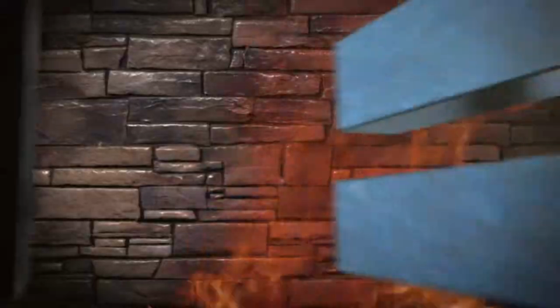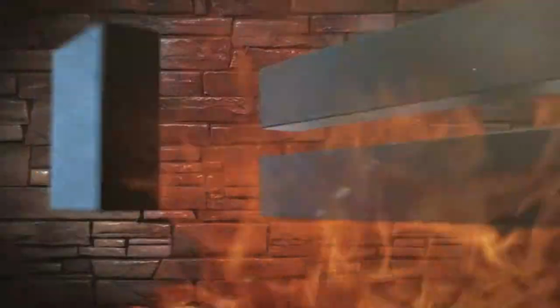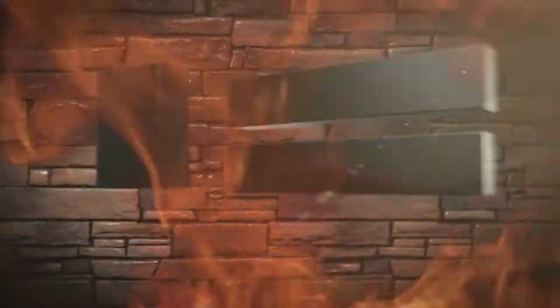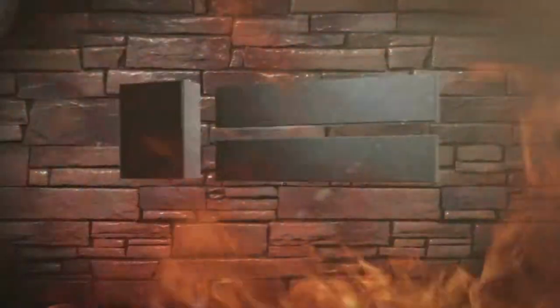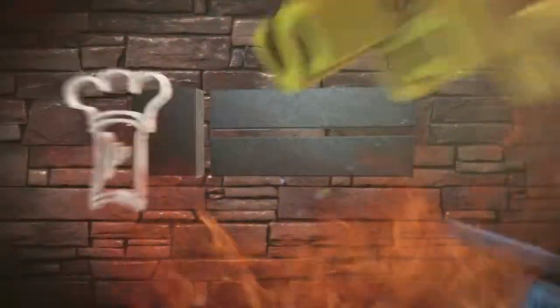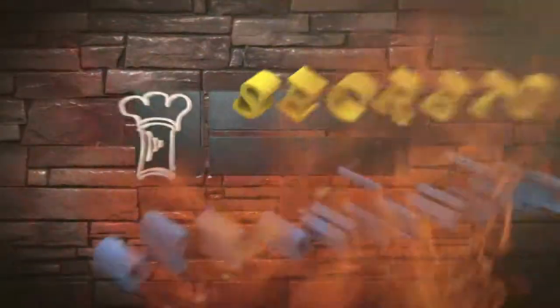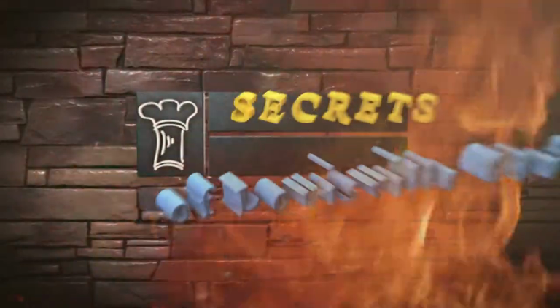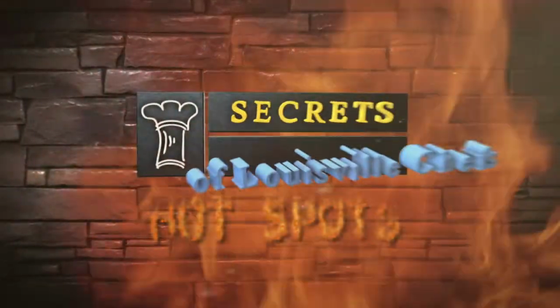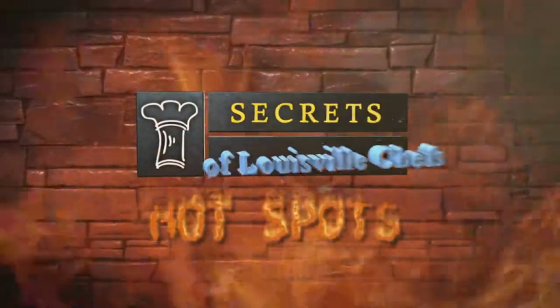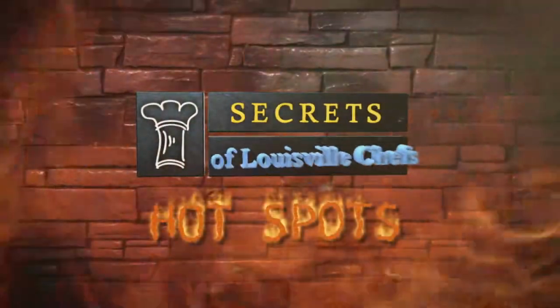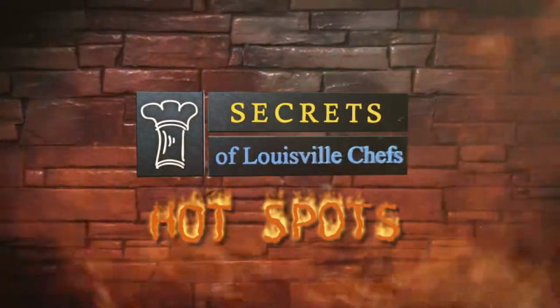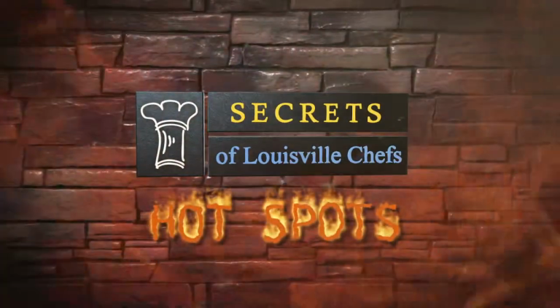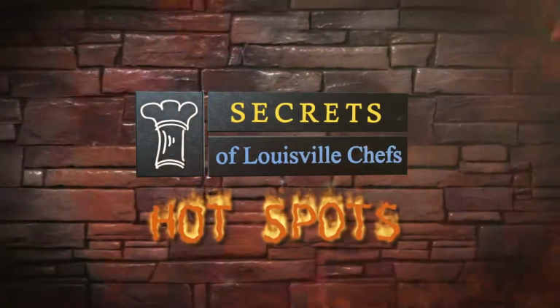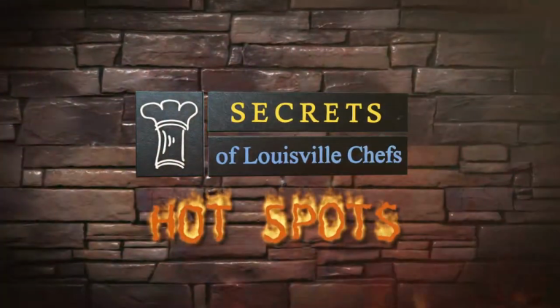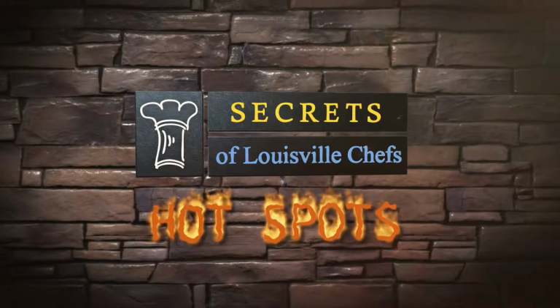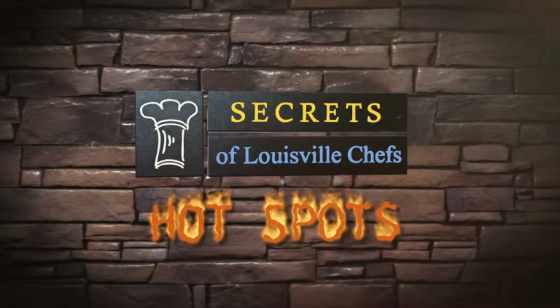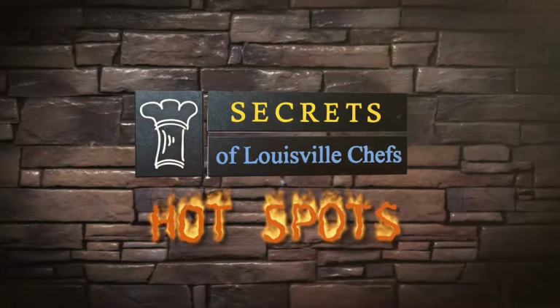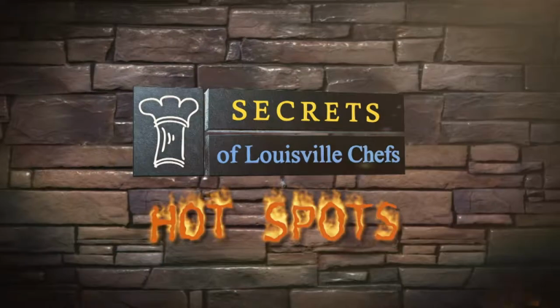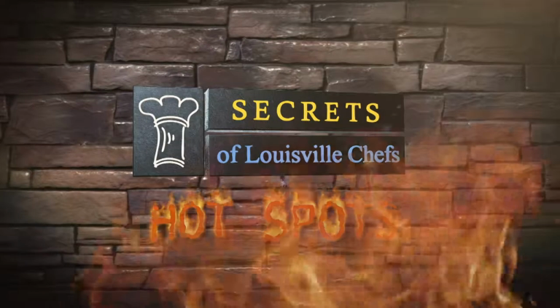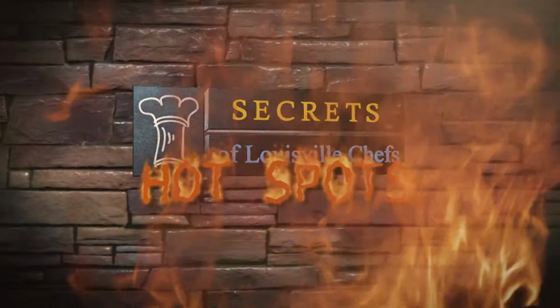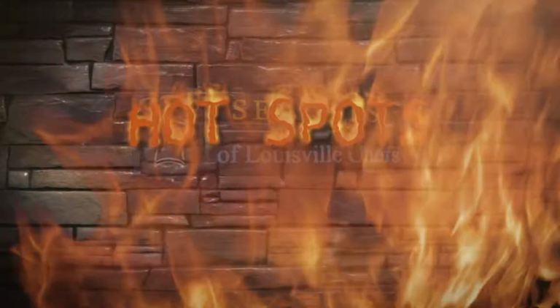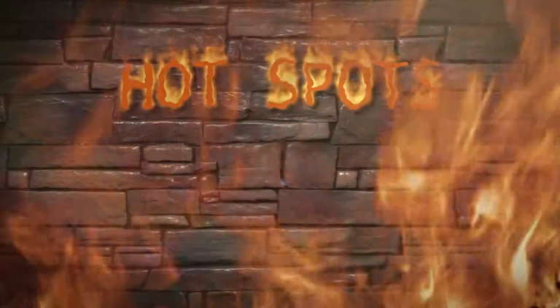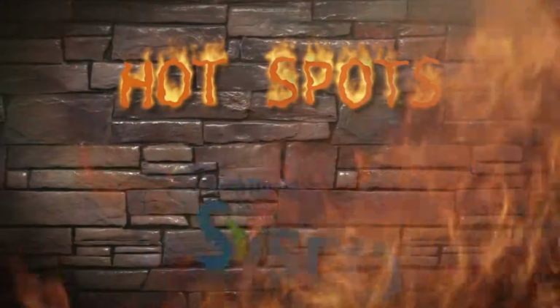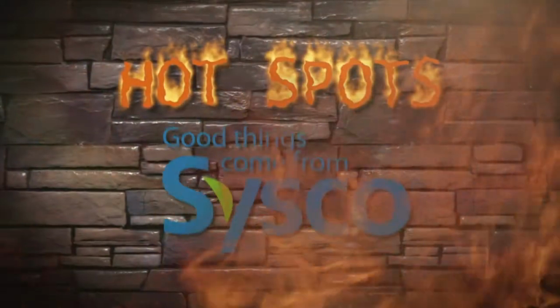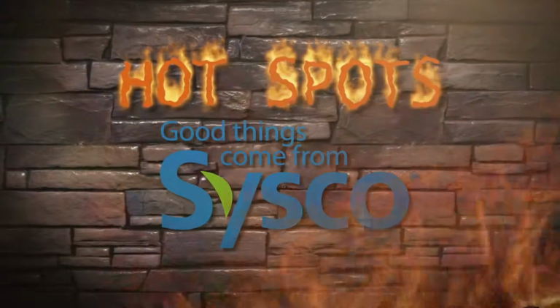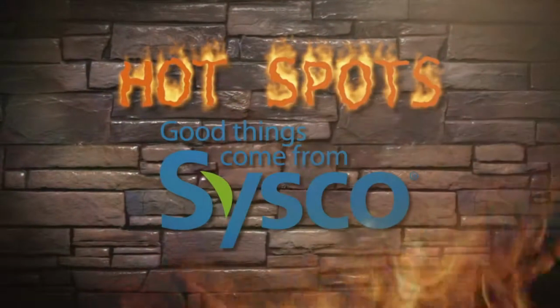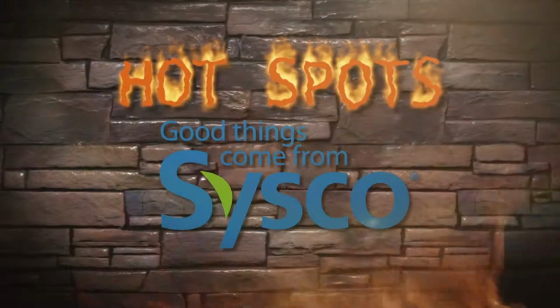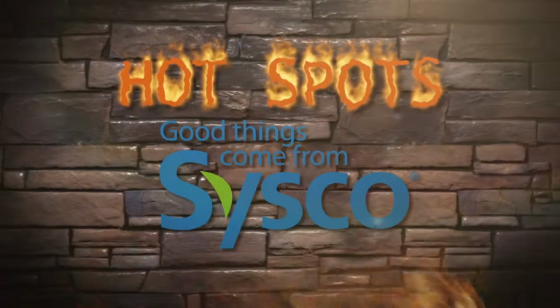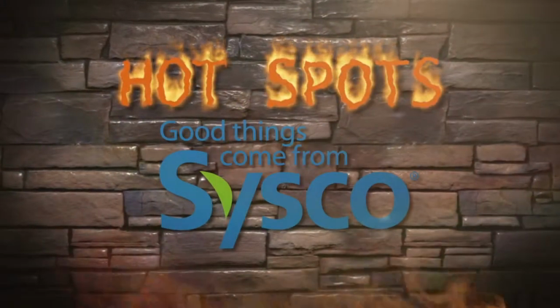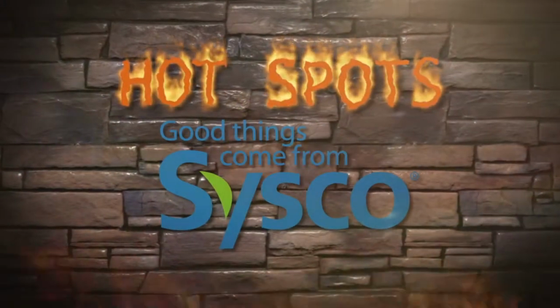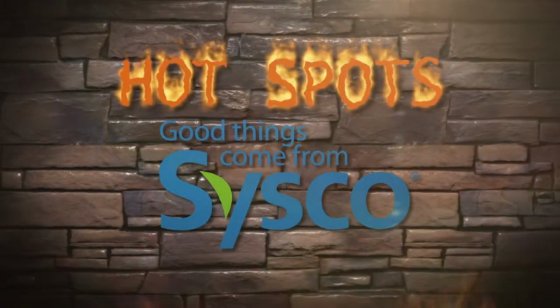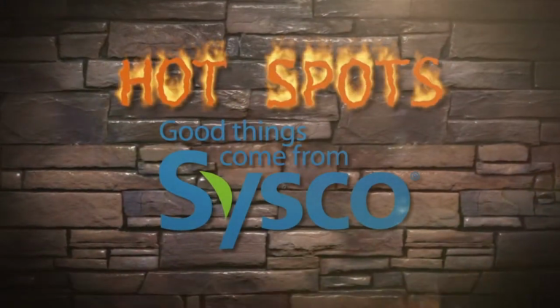Secrets of Louisville Chefs Hotspots is brought to you by Cisco Louisville. Good things come from Cisco.